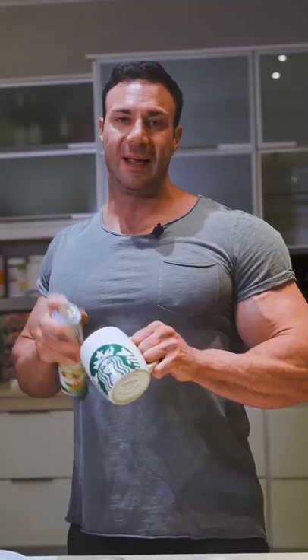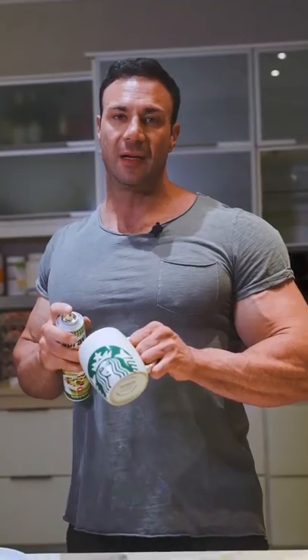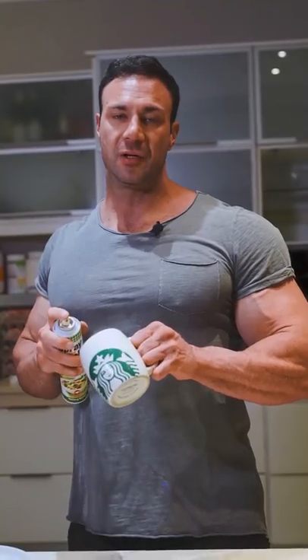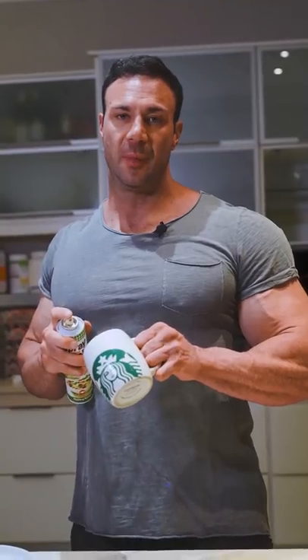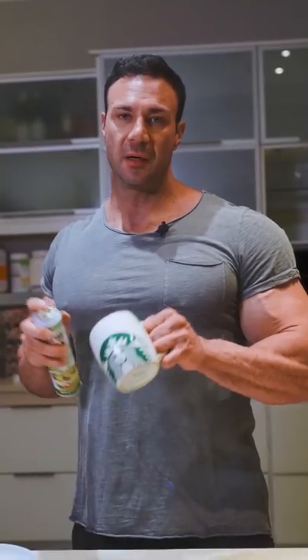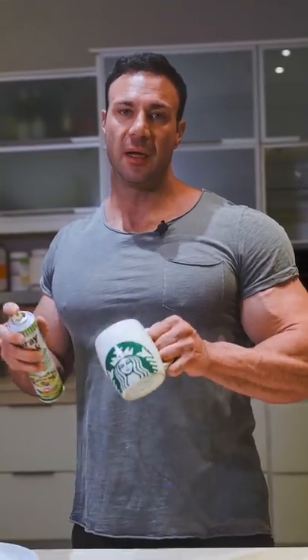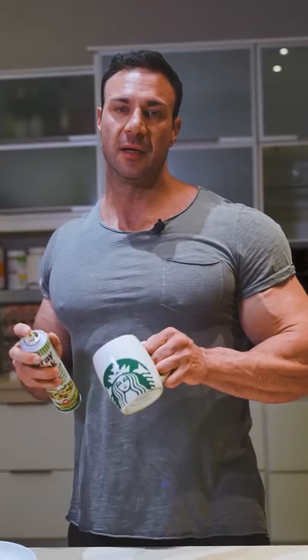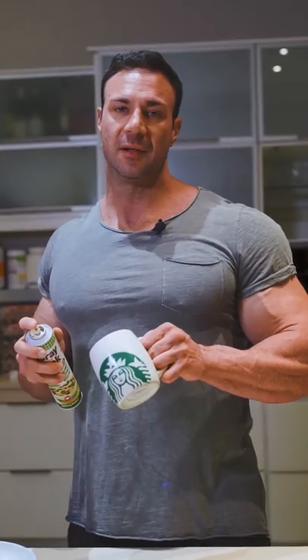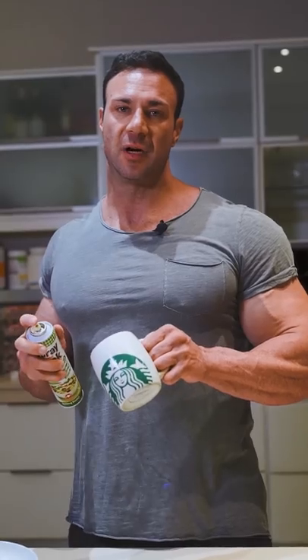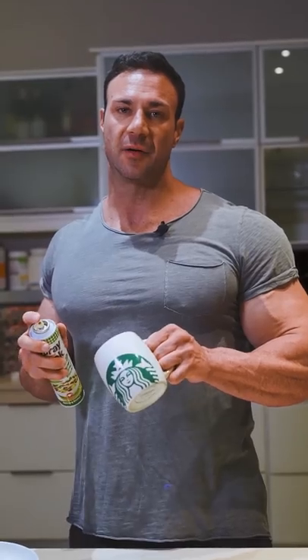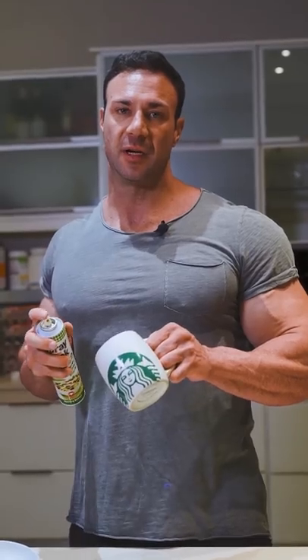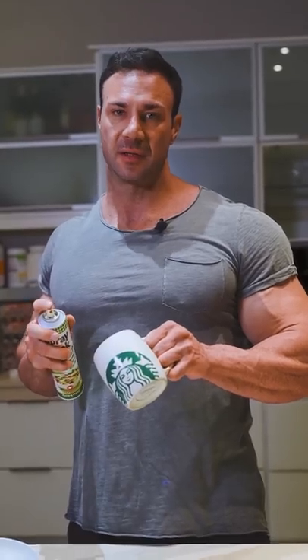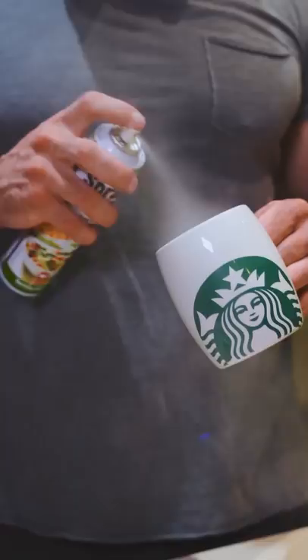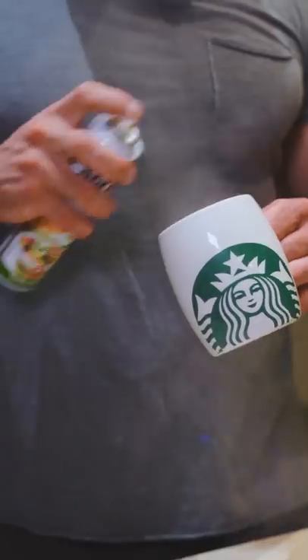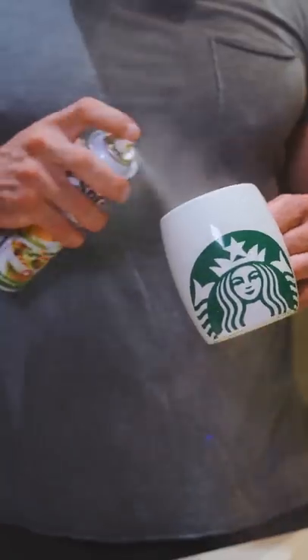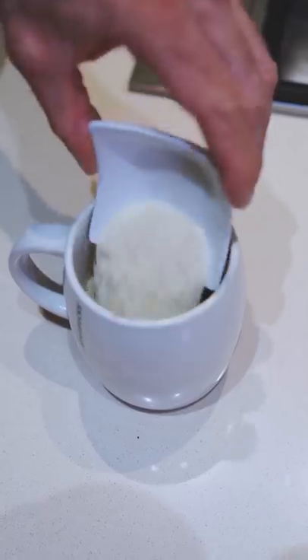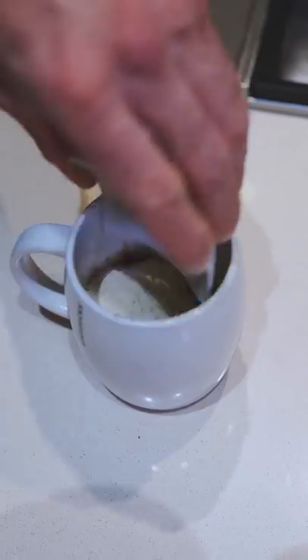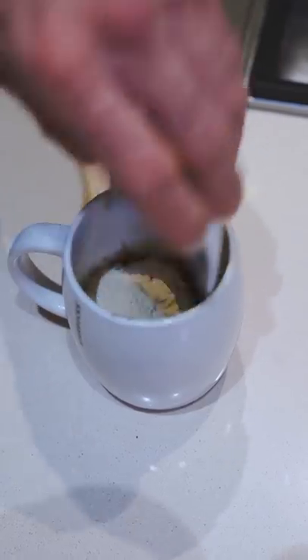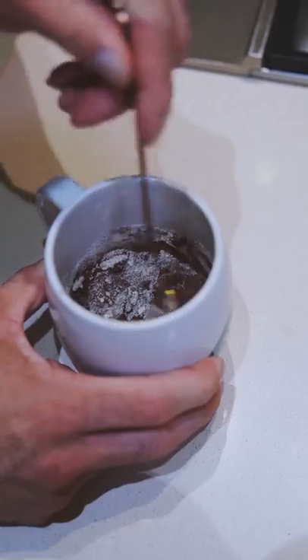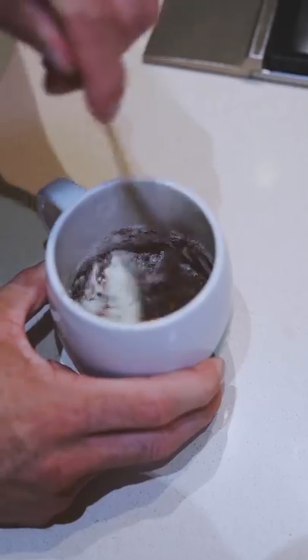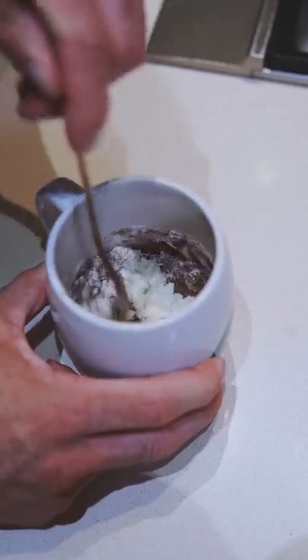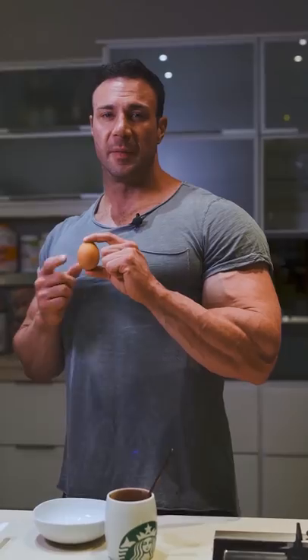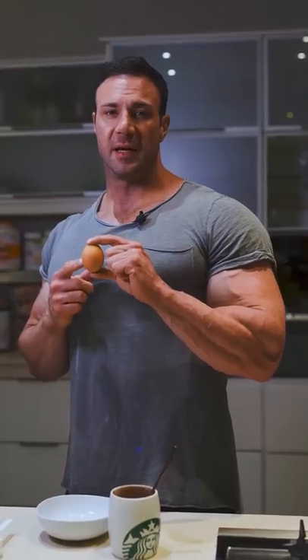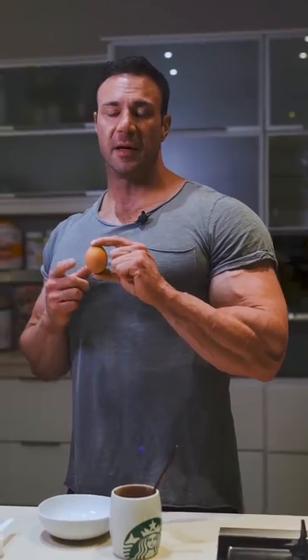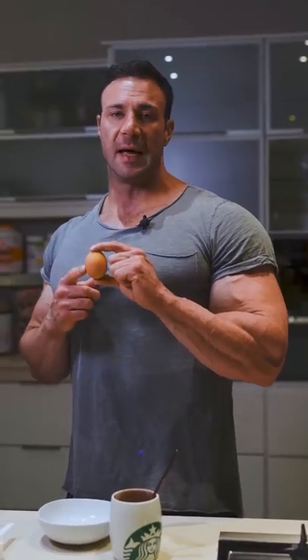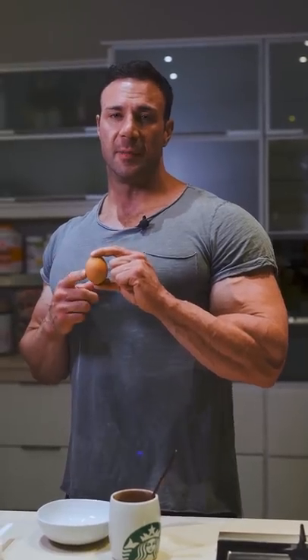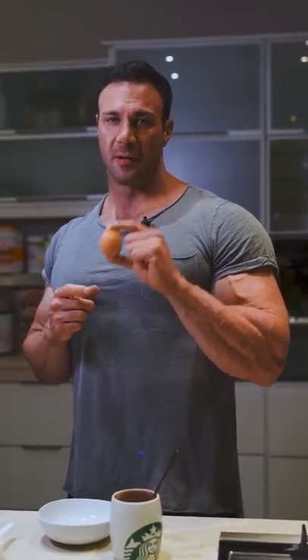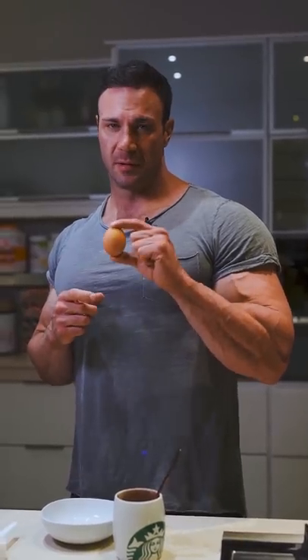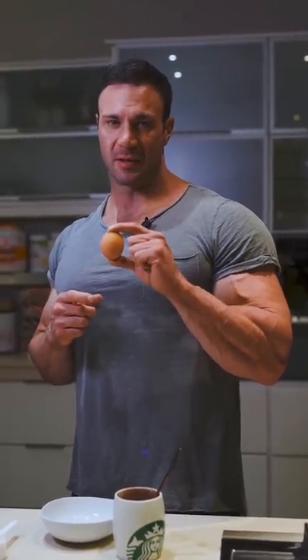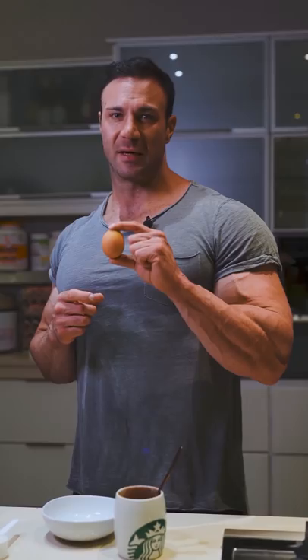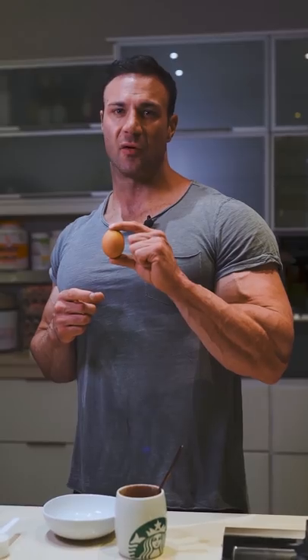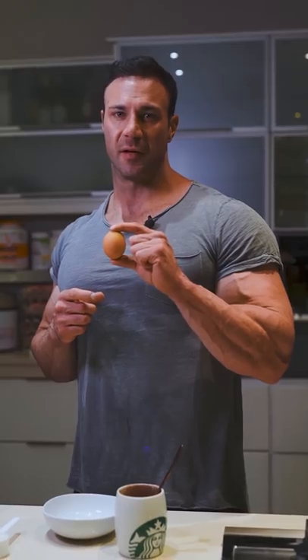Lightly grease your mug and then add the dry ingredients. Mix the egg and the milk till slightly frothy.